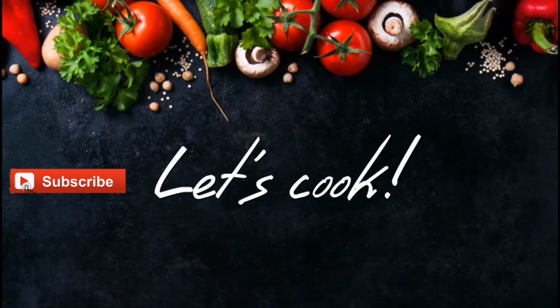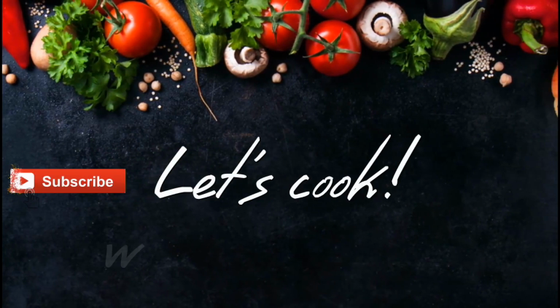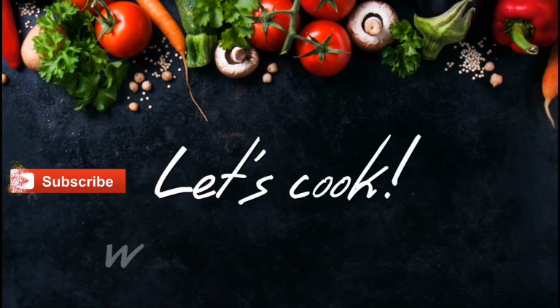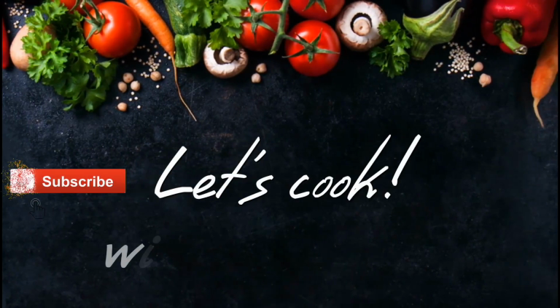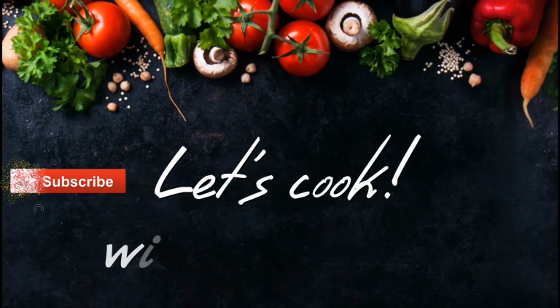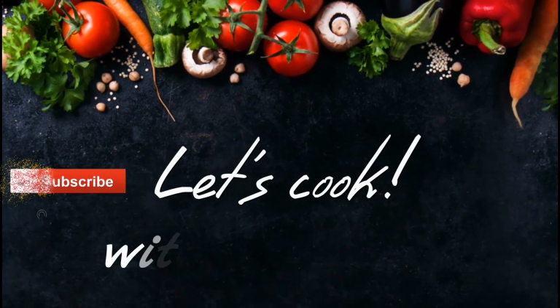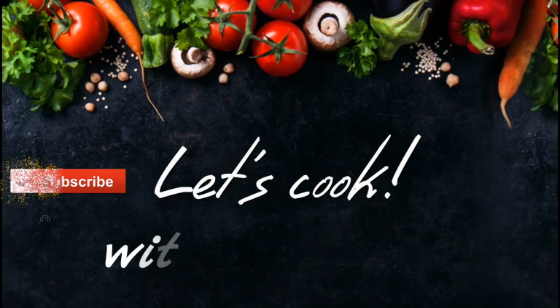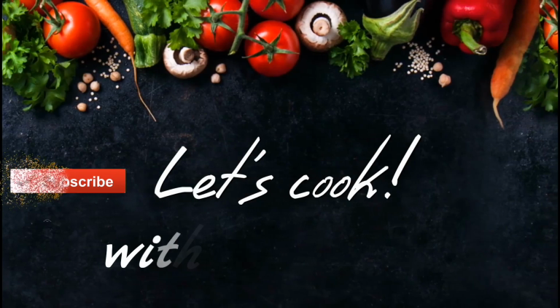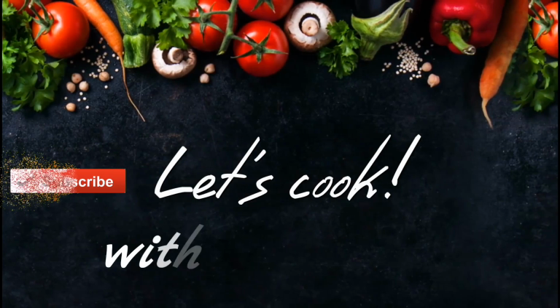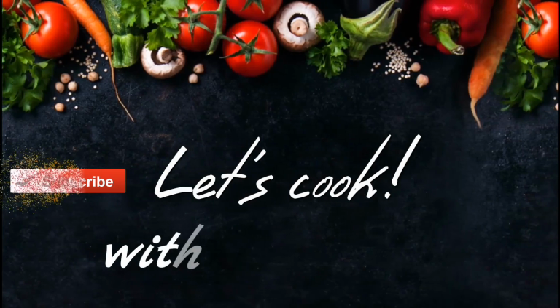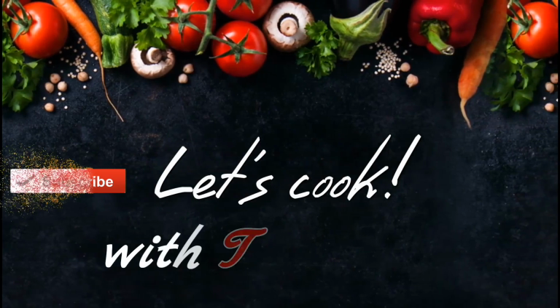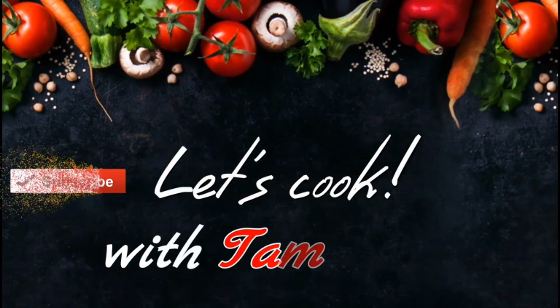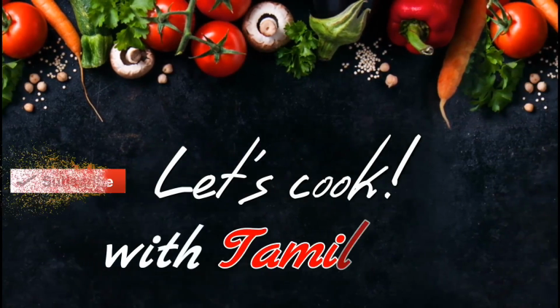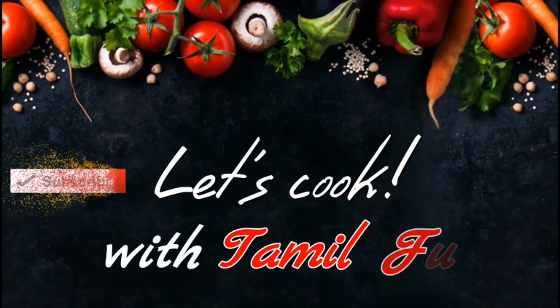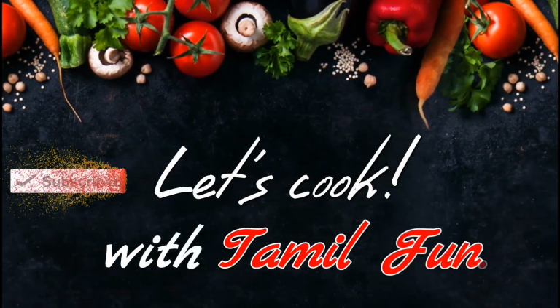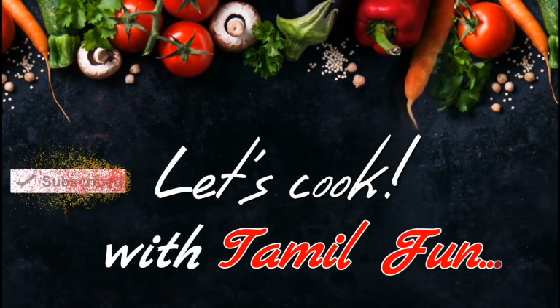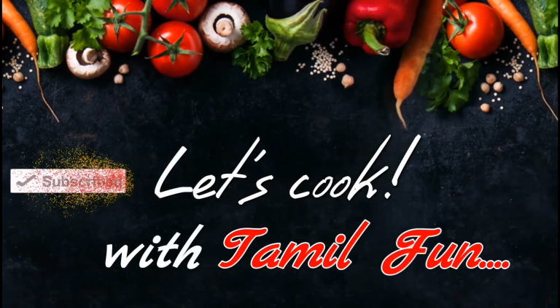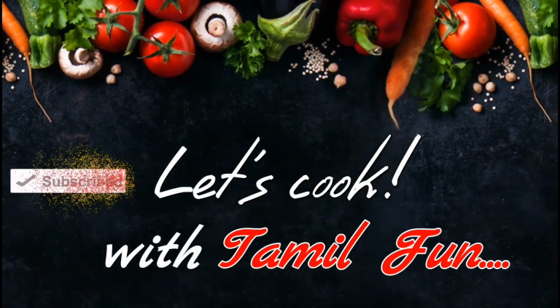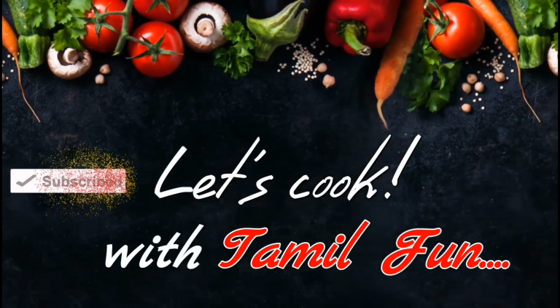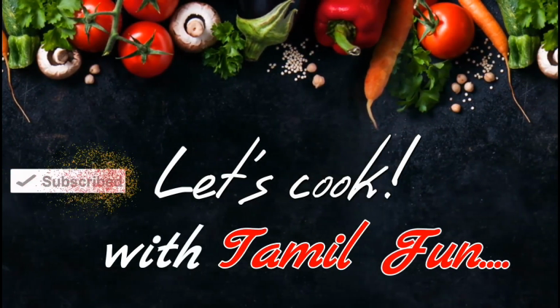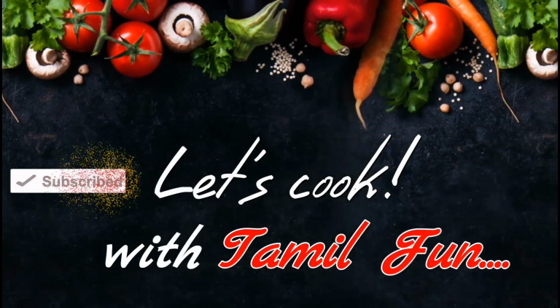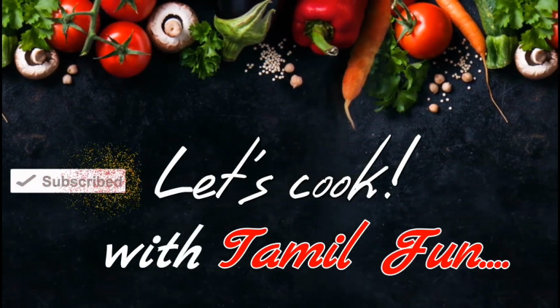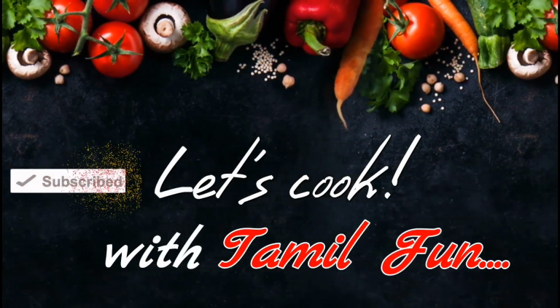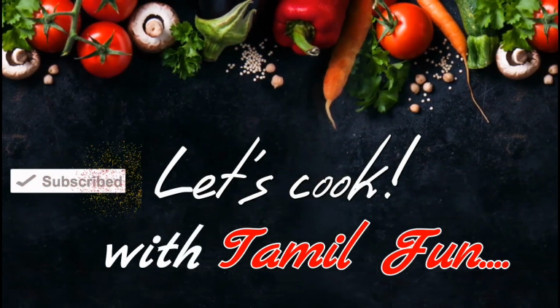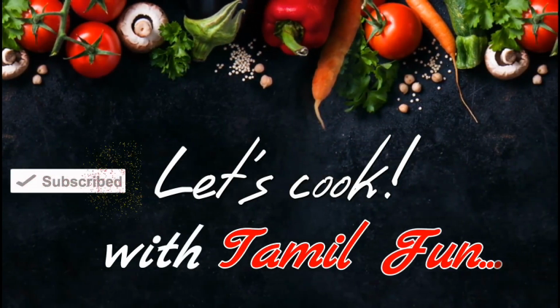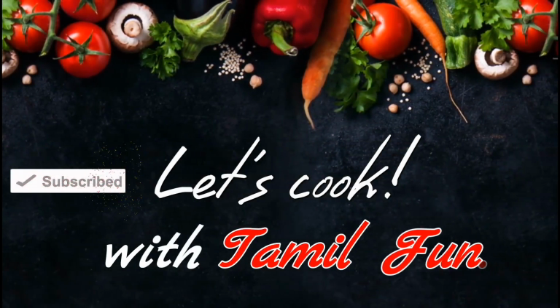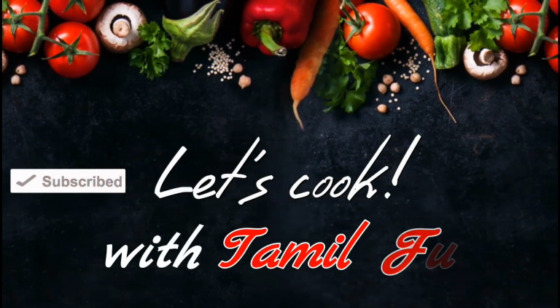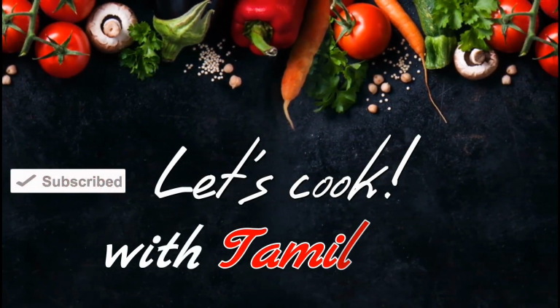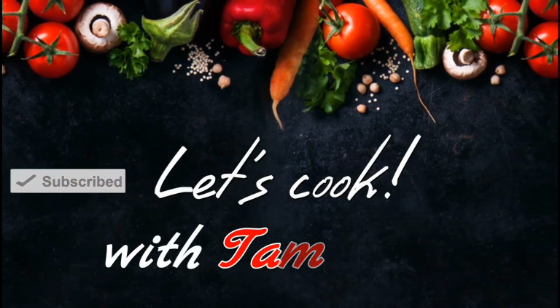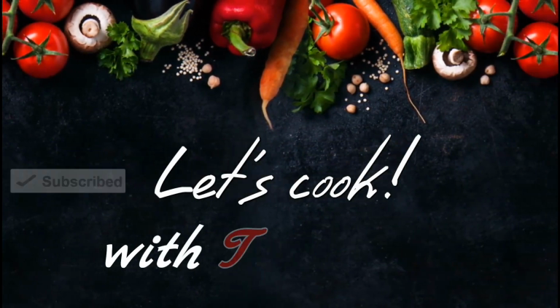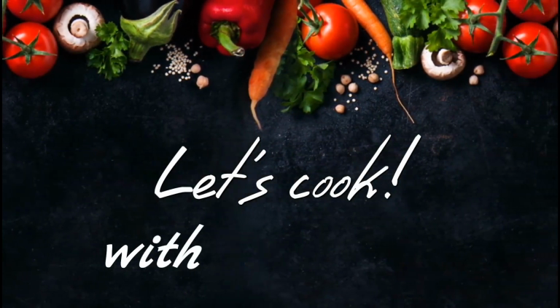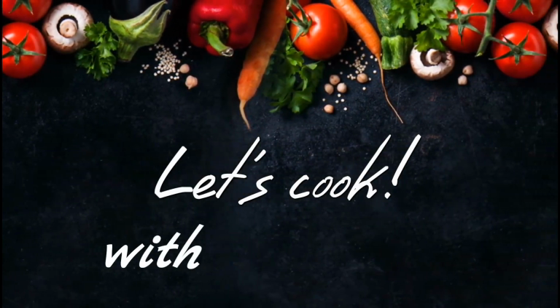If you want to subscribe to the Tamil Fan channel, please click on the bell icon.